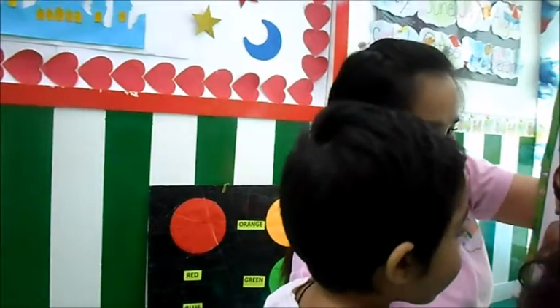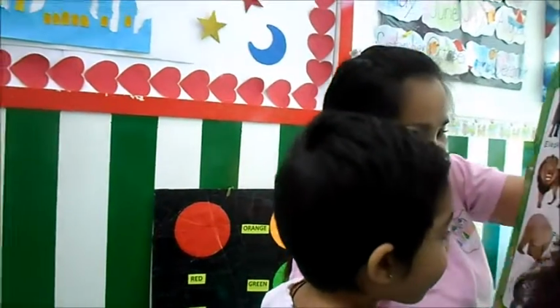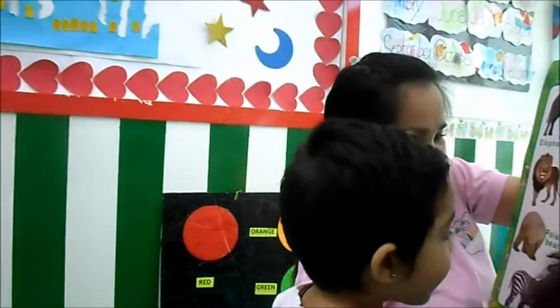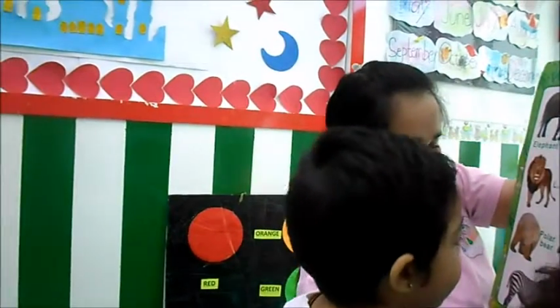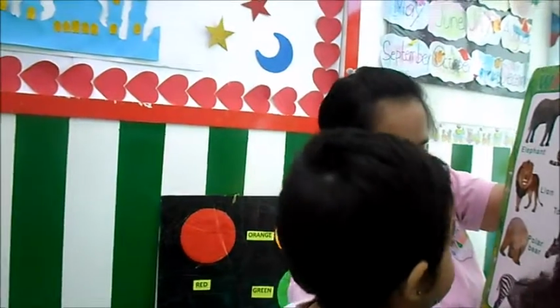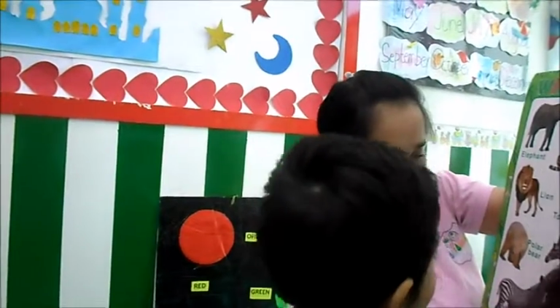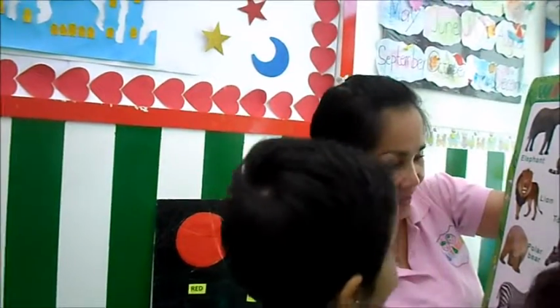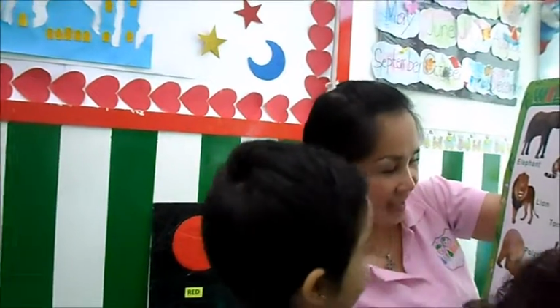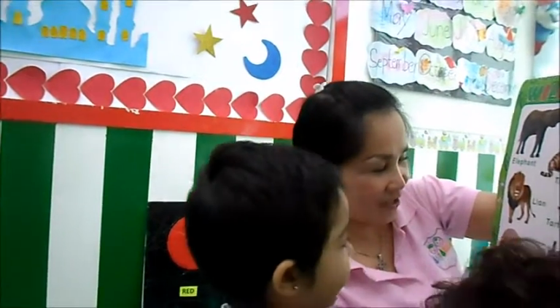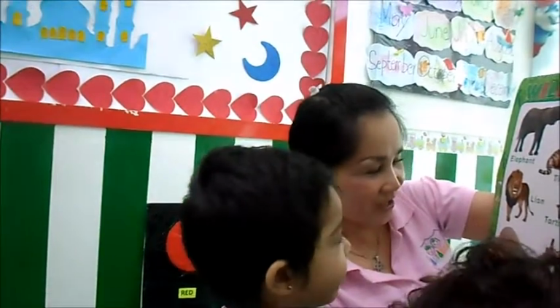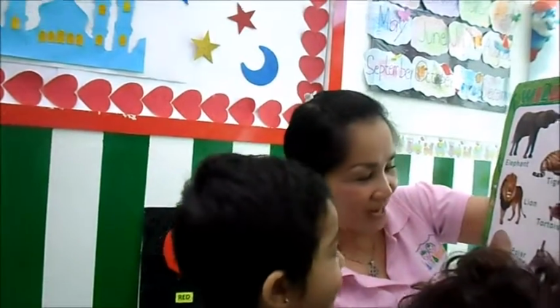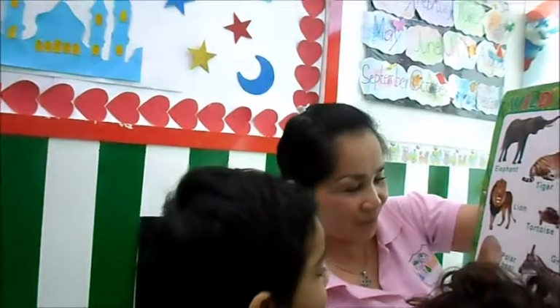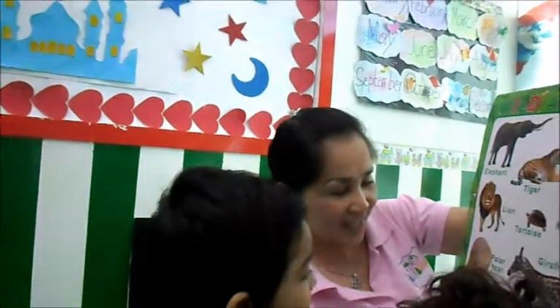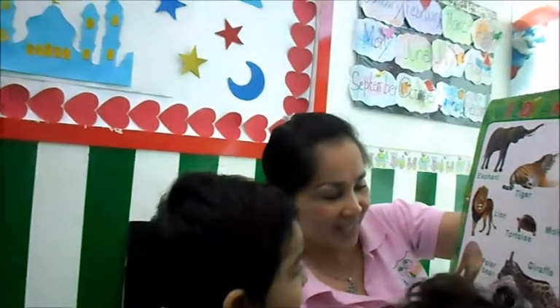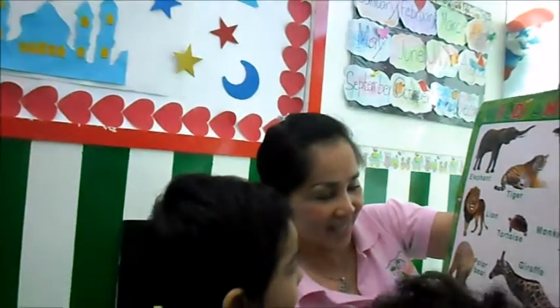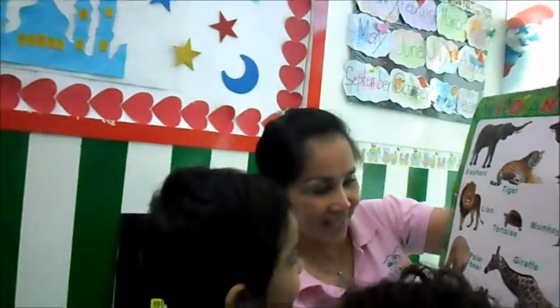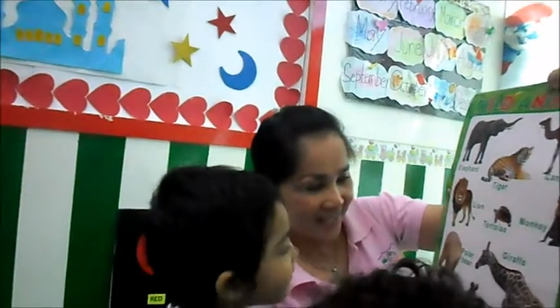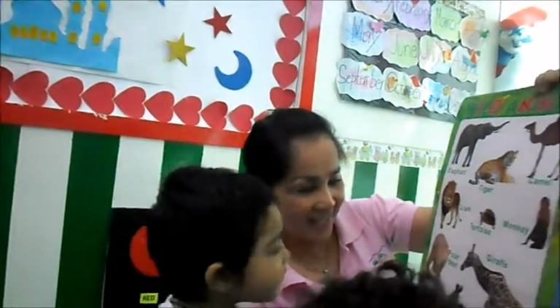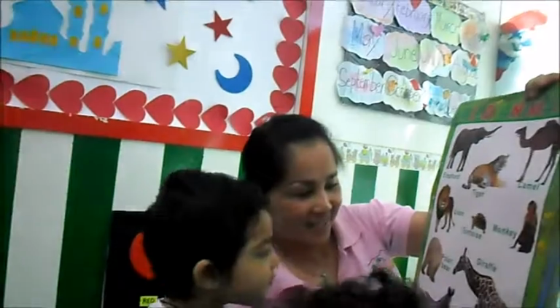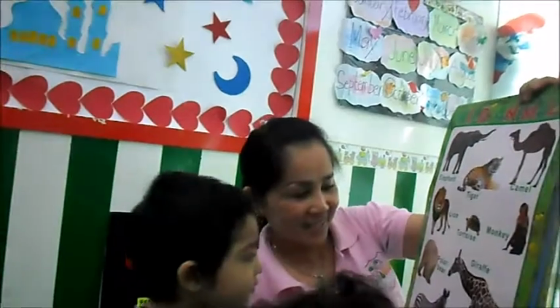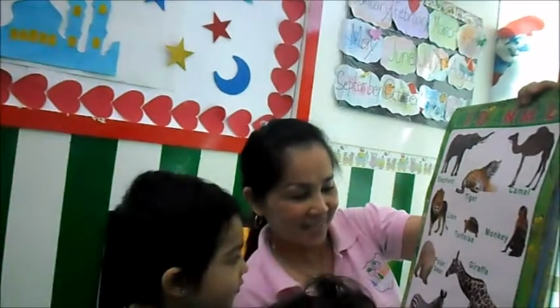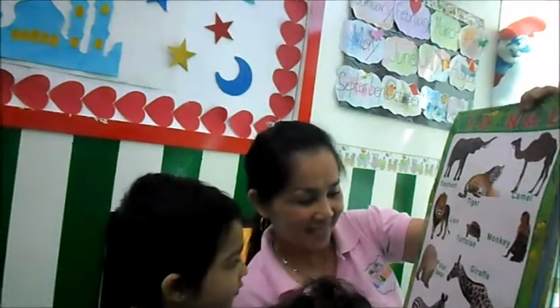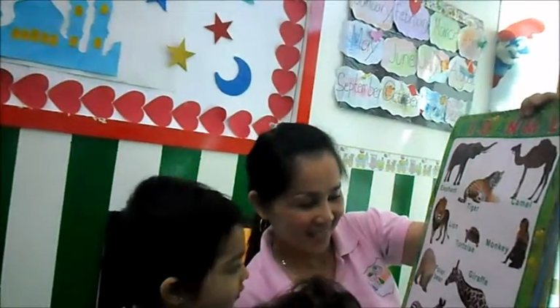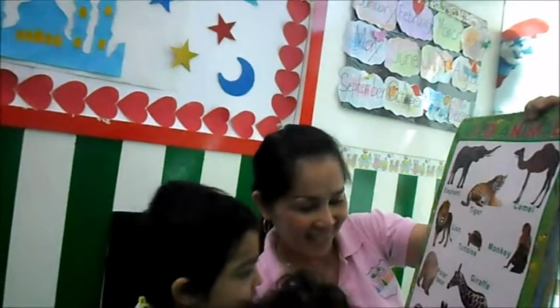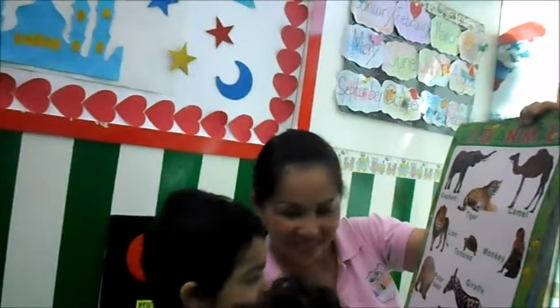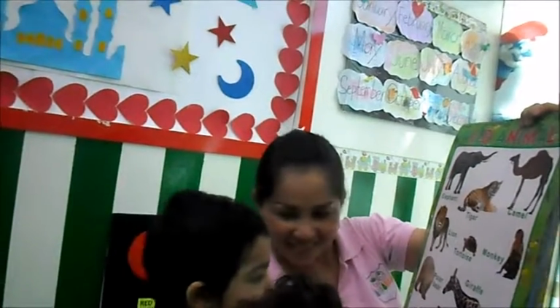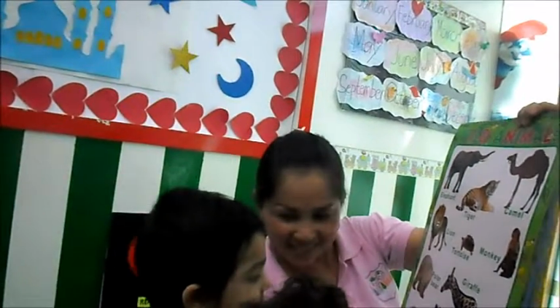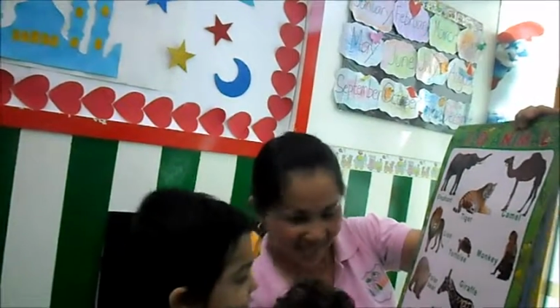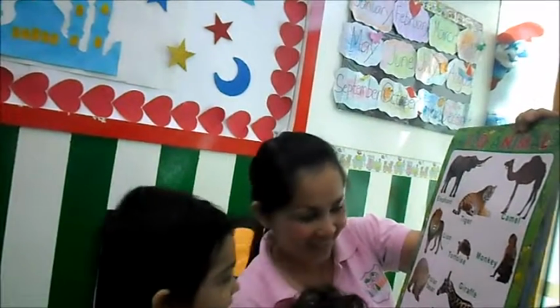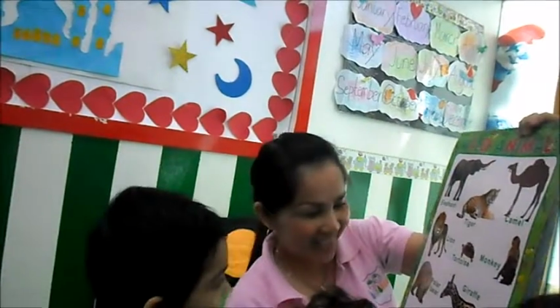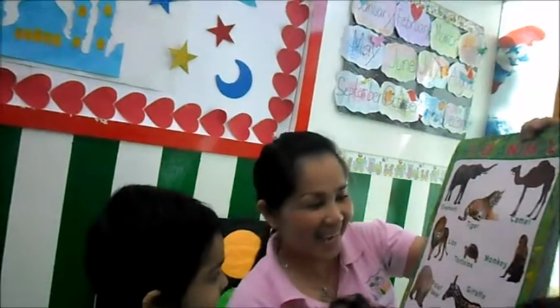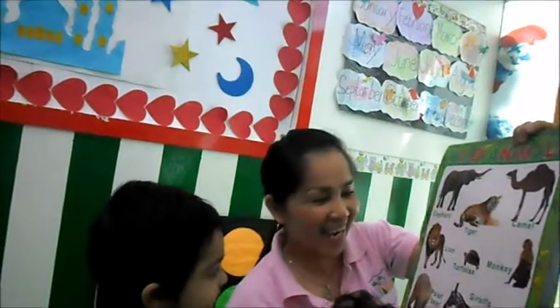What's this? Giraffe. What's this? Giraffe. Yay.